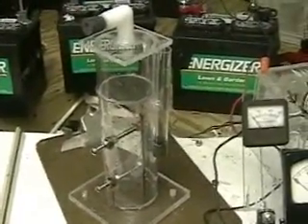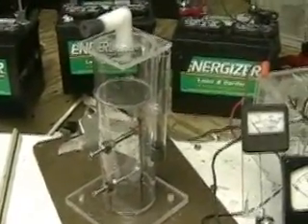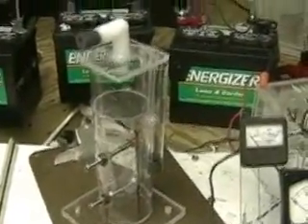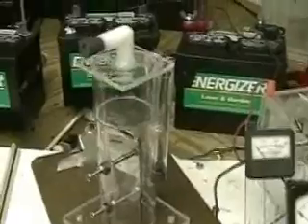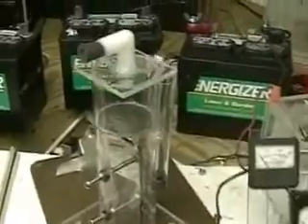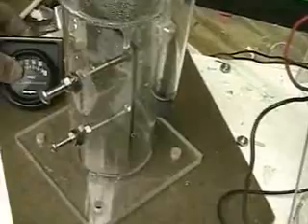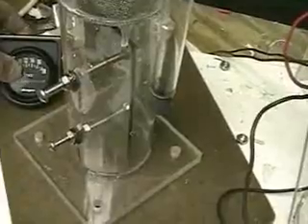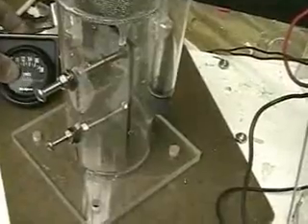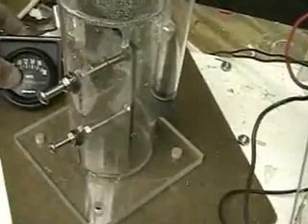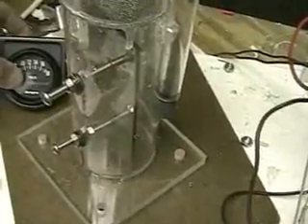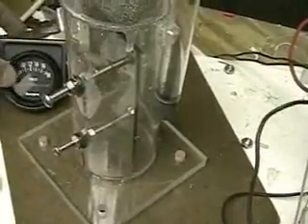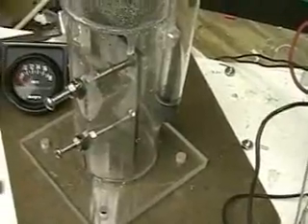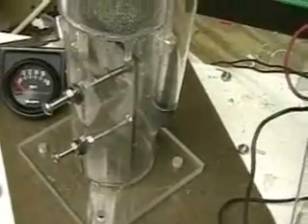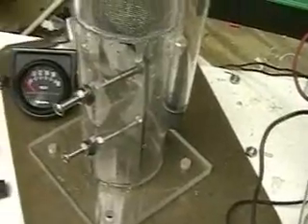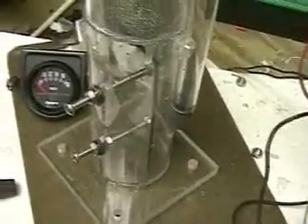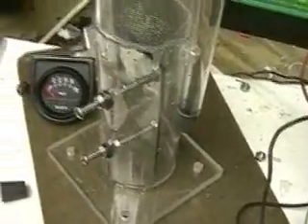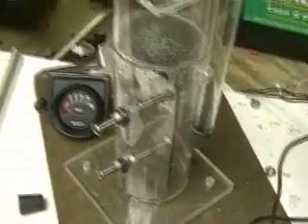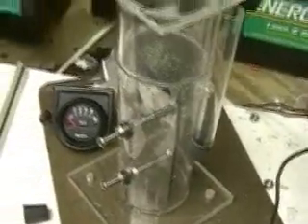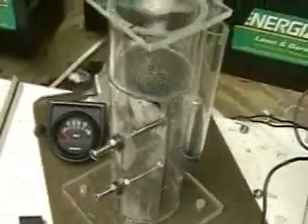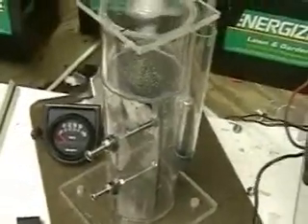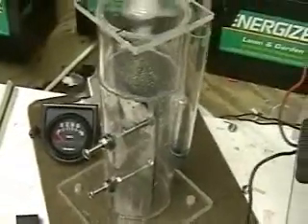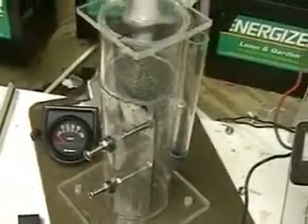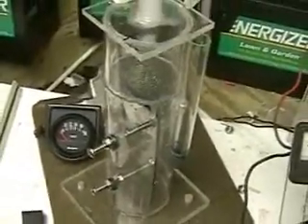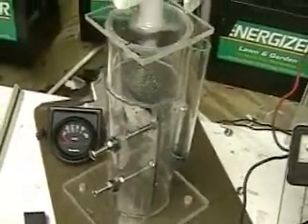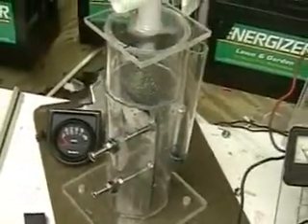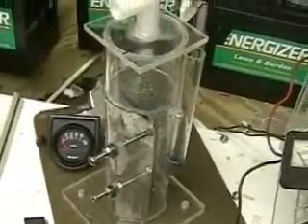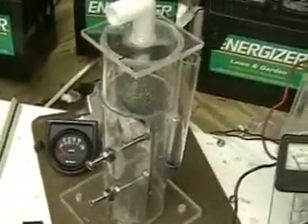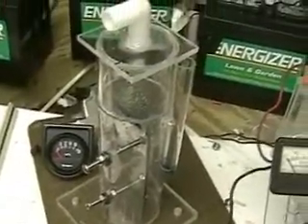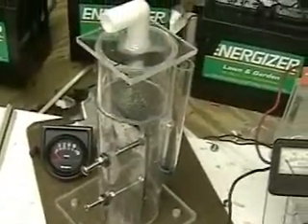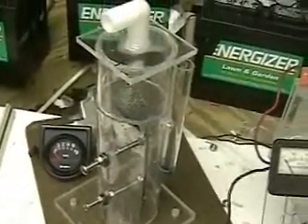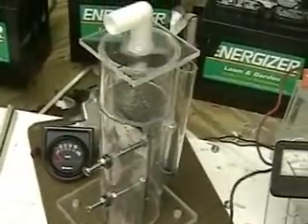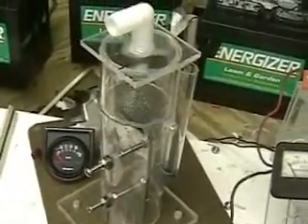This unit does not use electrolytes — straight tap water.